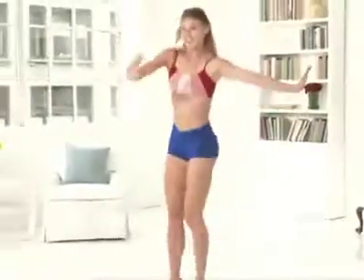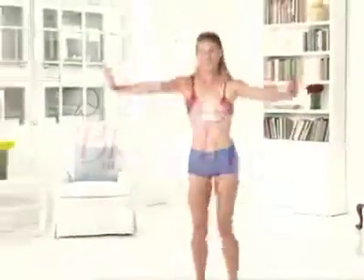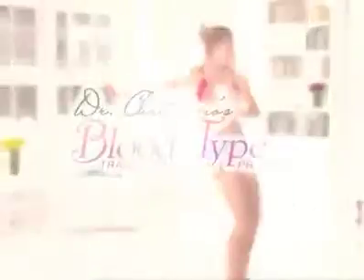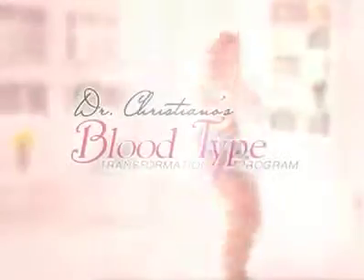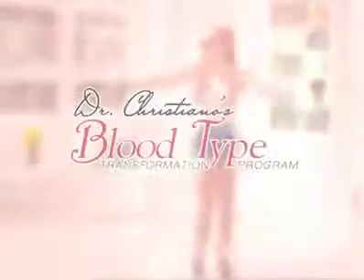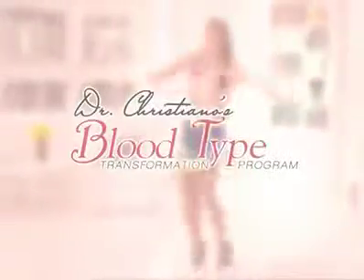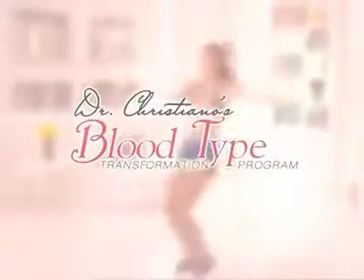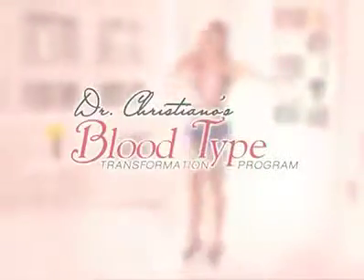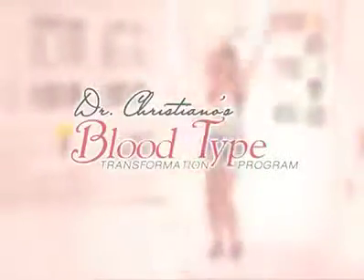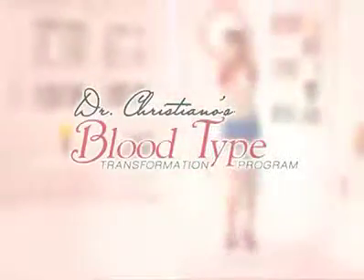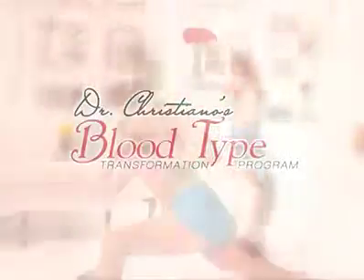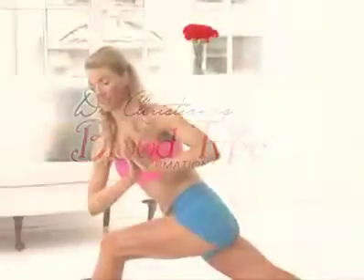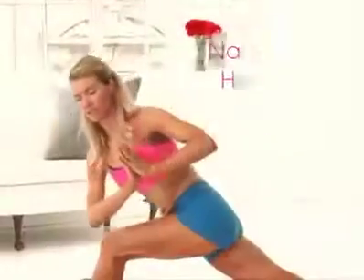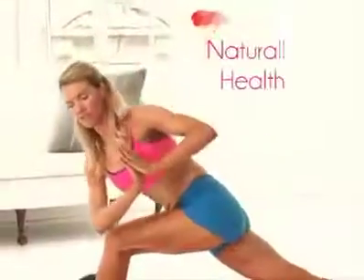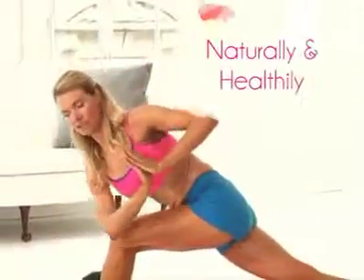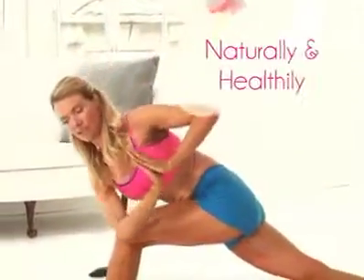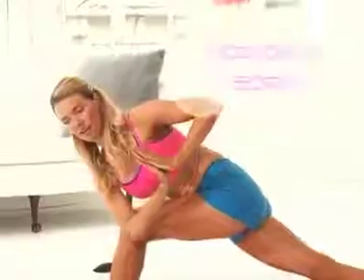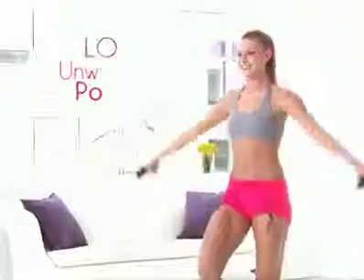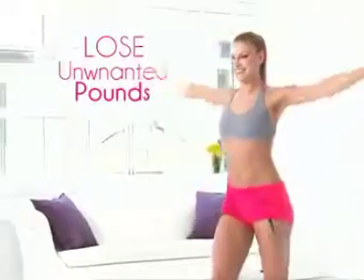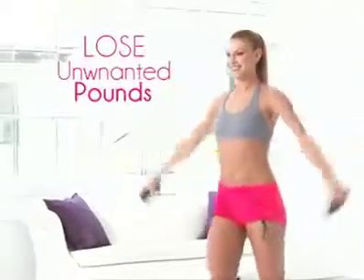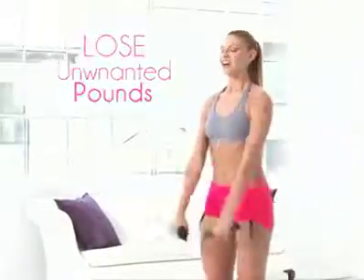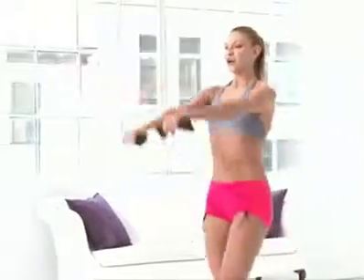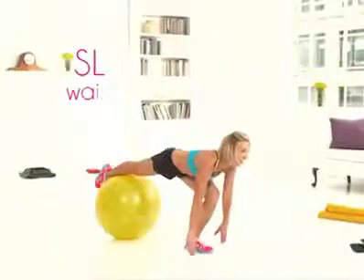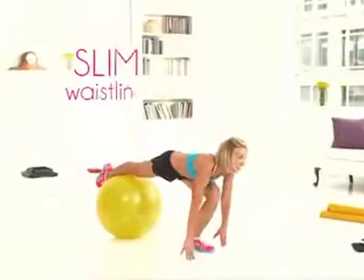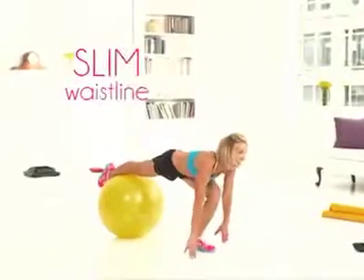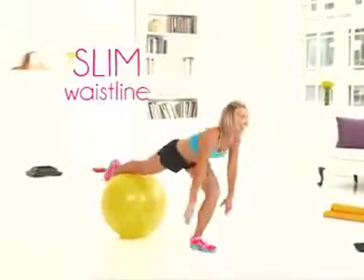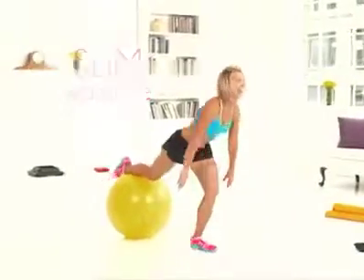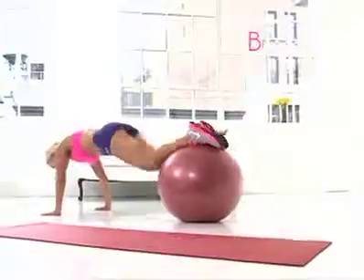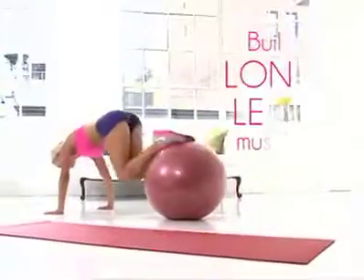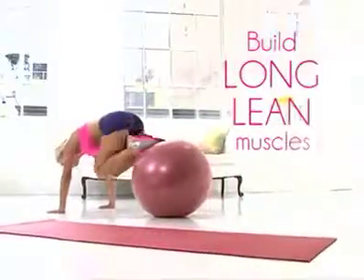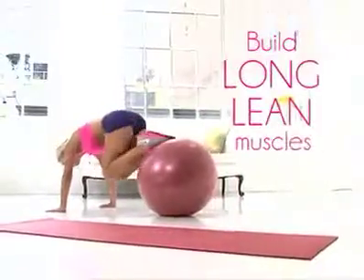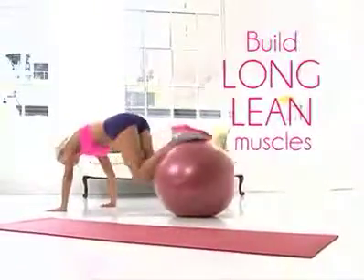Are you ready to start using your body's chemistry to naturally and healthfully lose the unwanted pounds, slim your waistline, and build long, lean muscles?